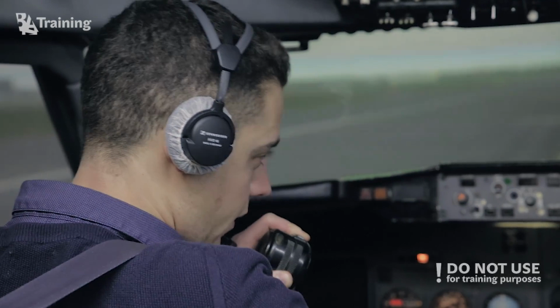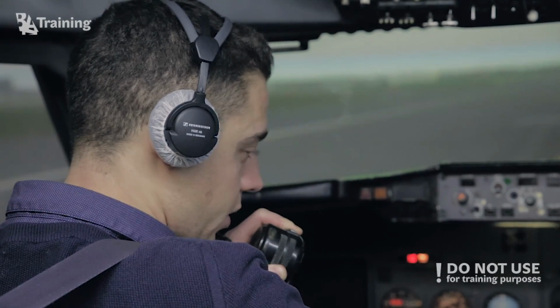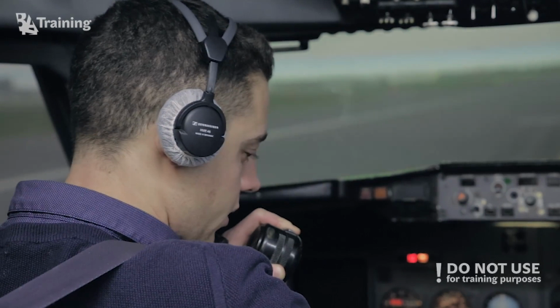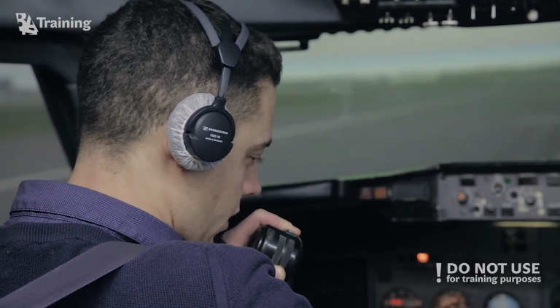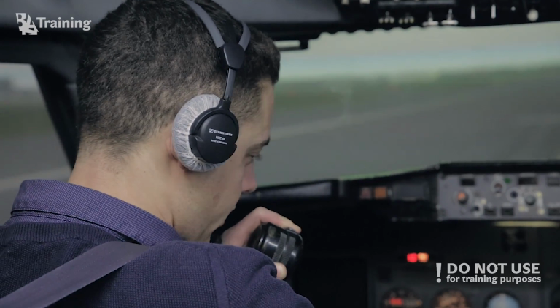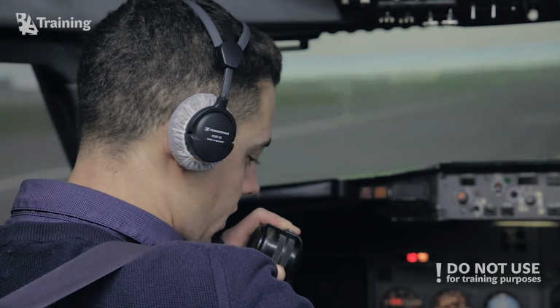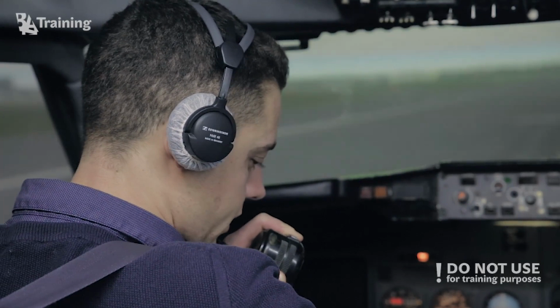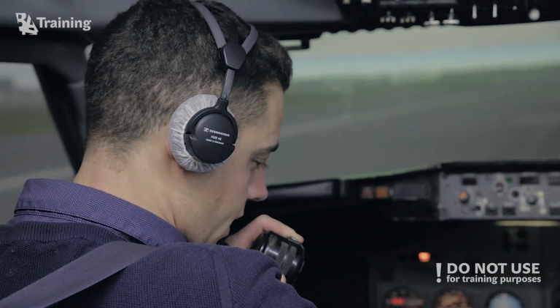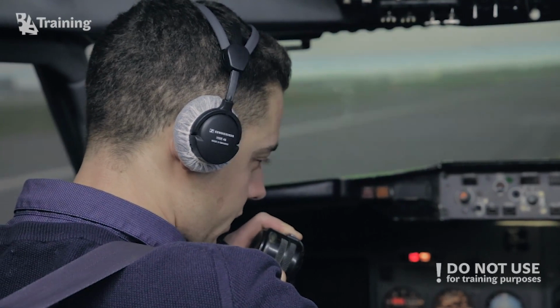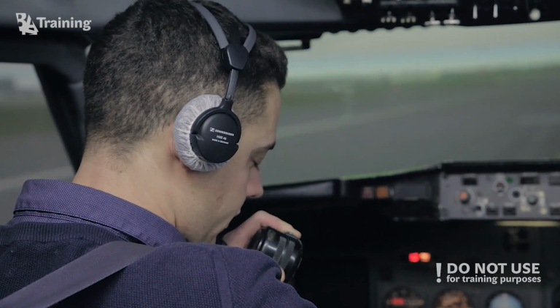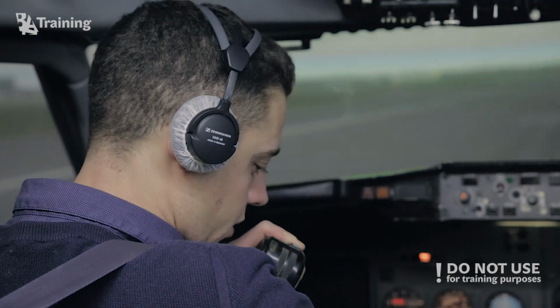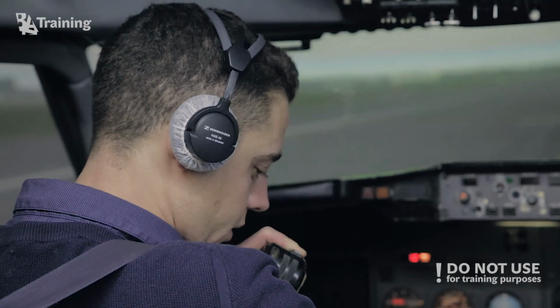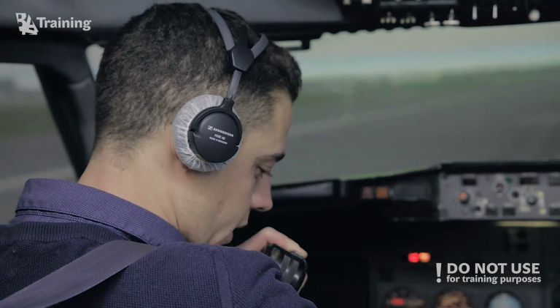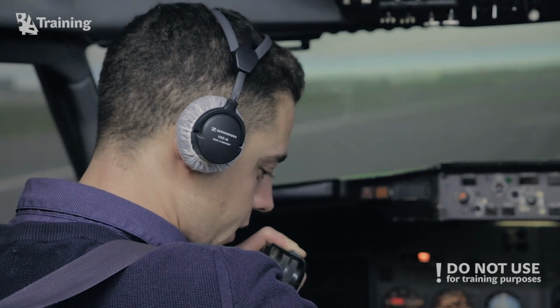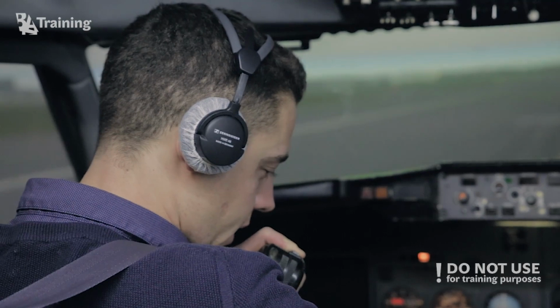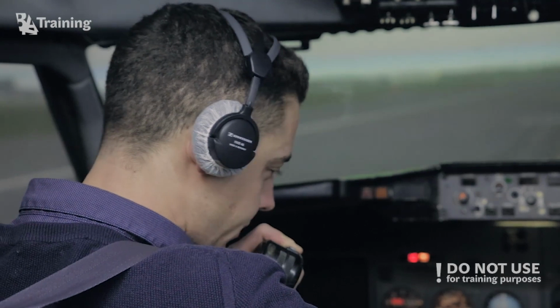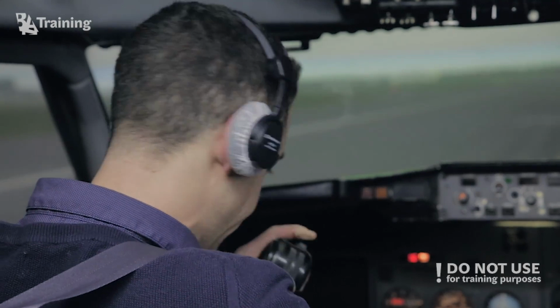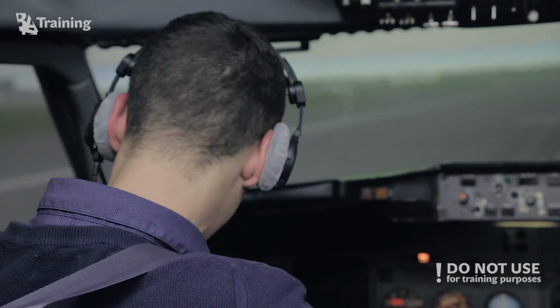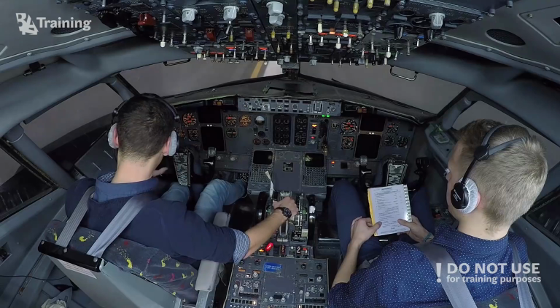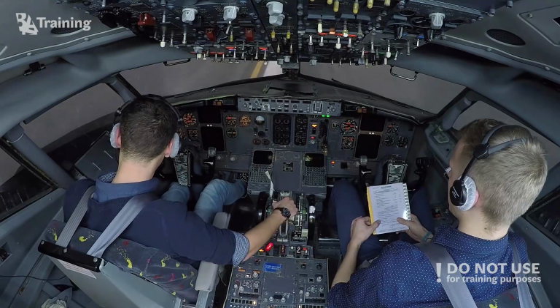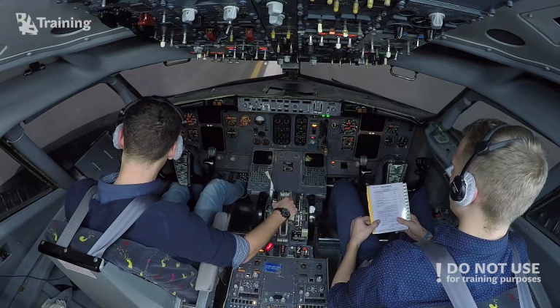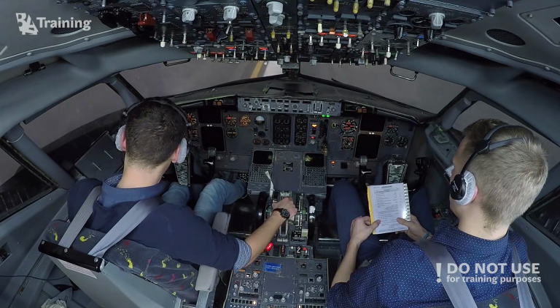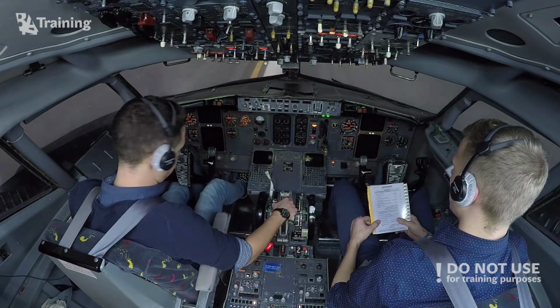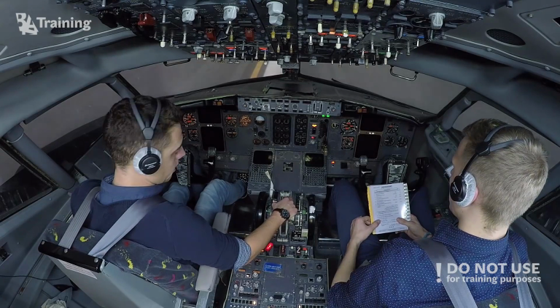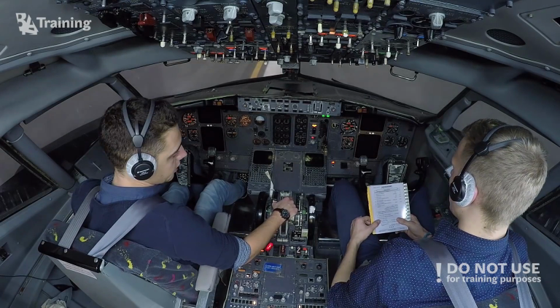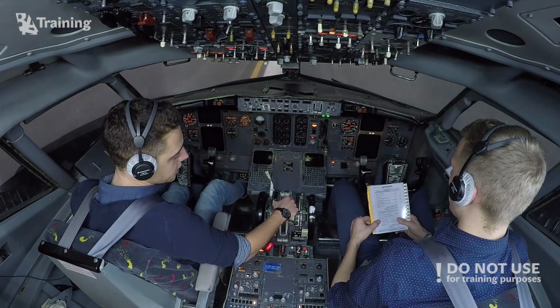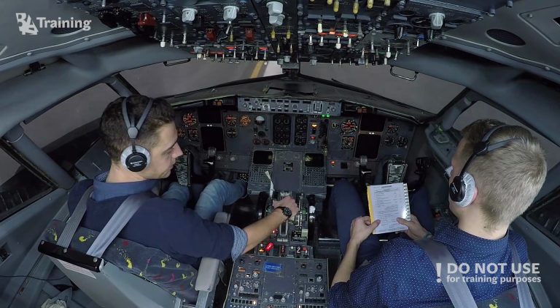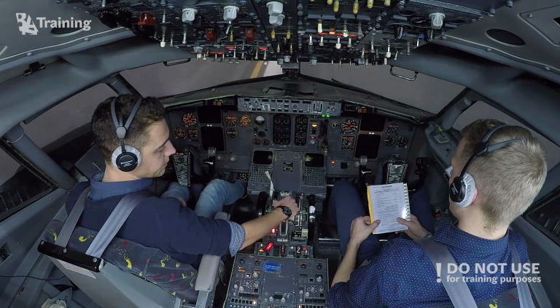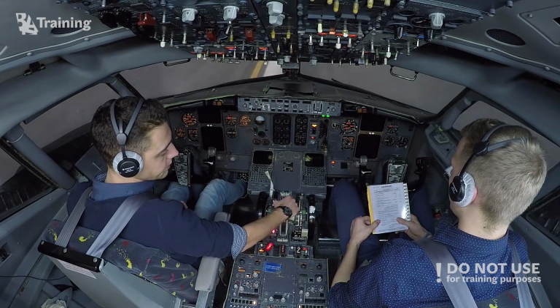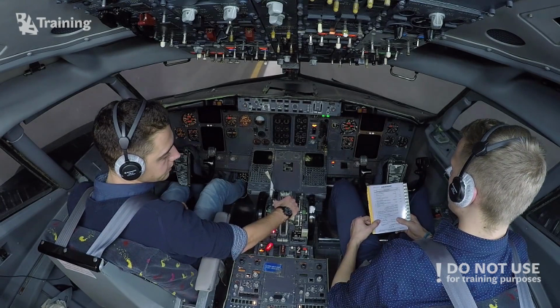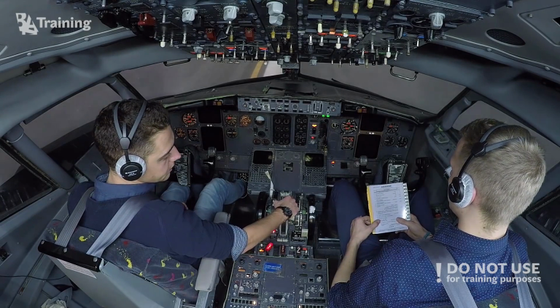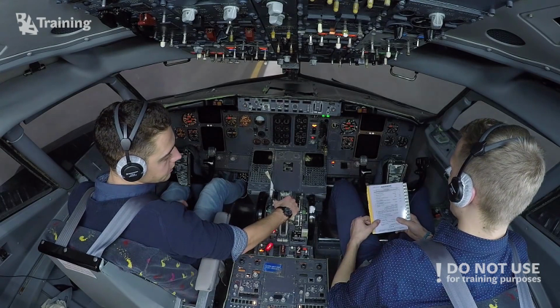On the right side, on the right side, on the right side — continue. Advise the tower.